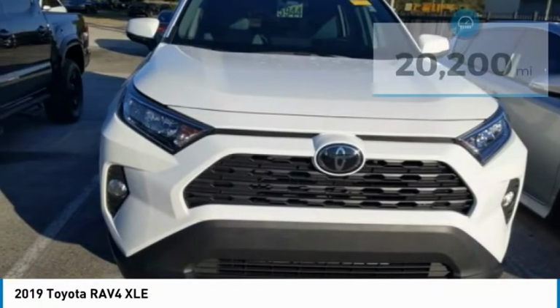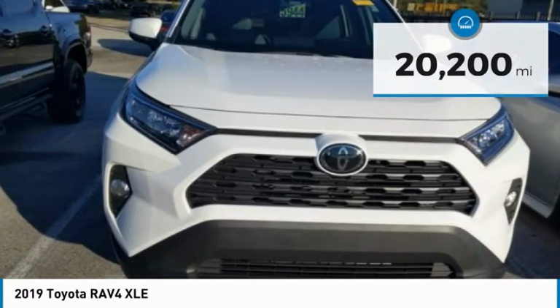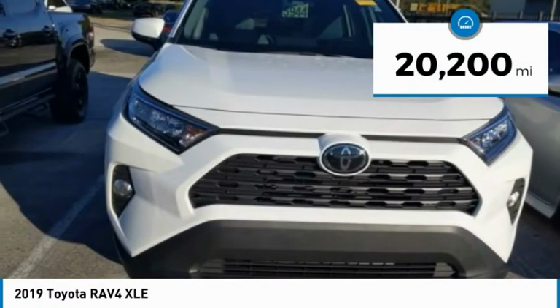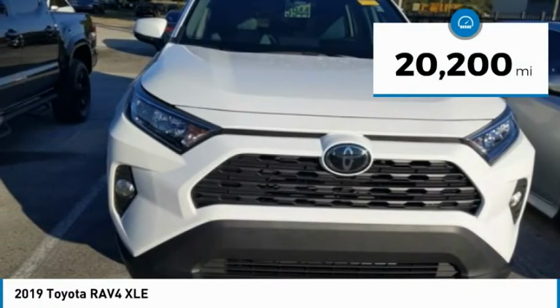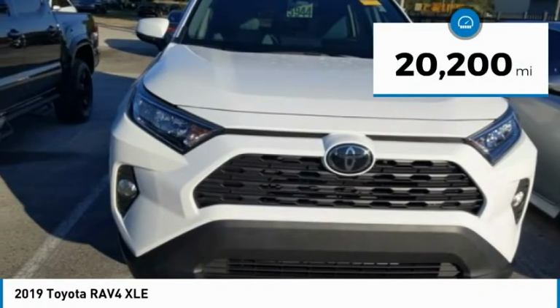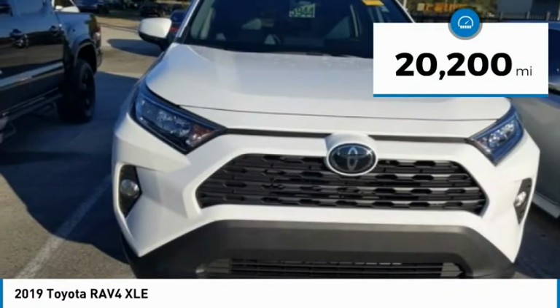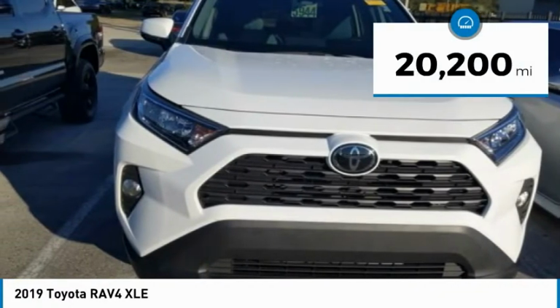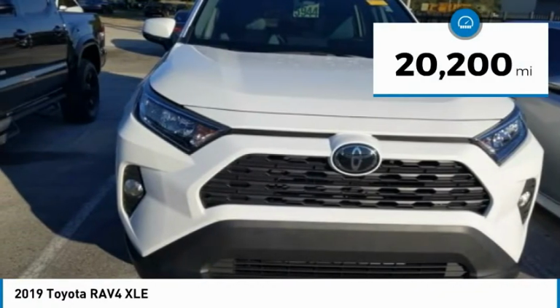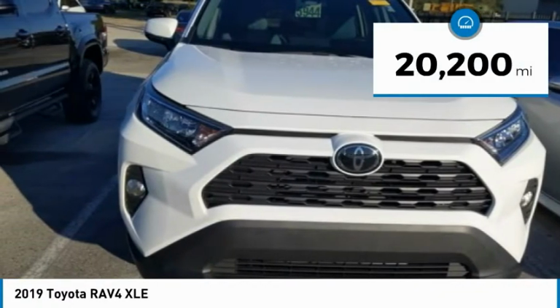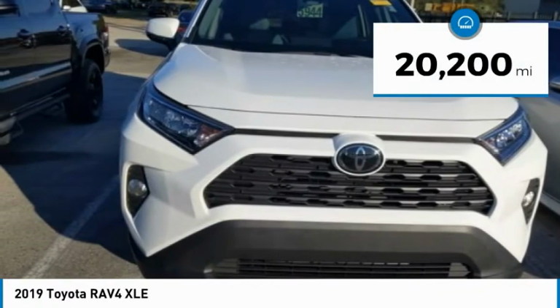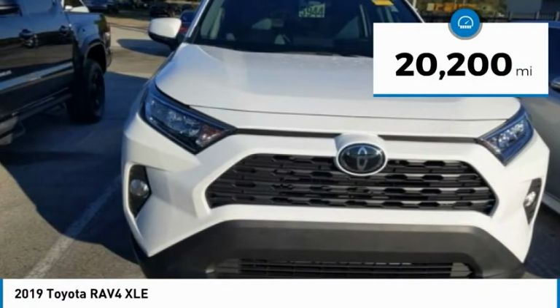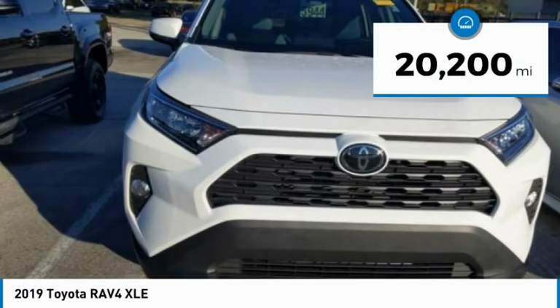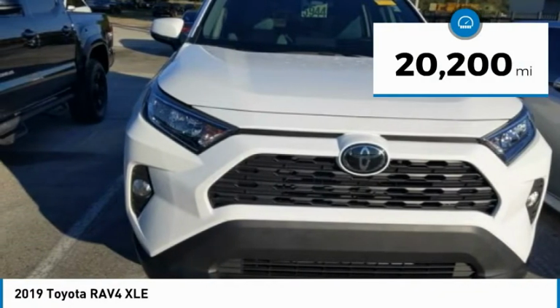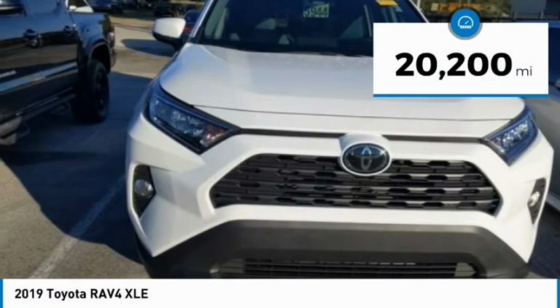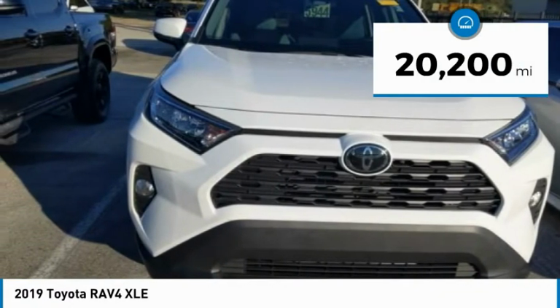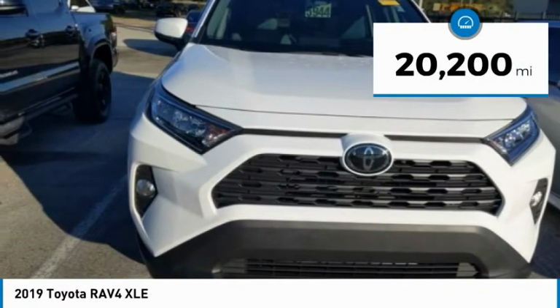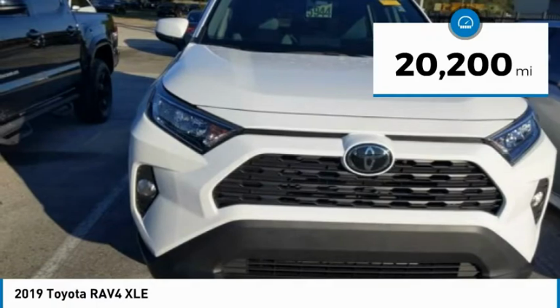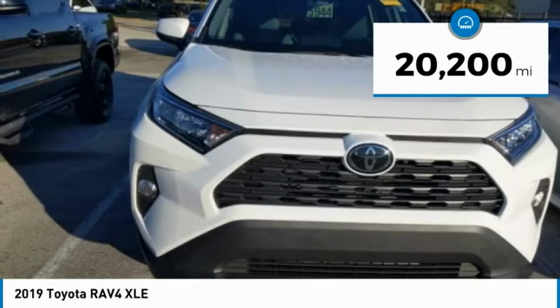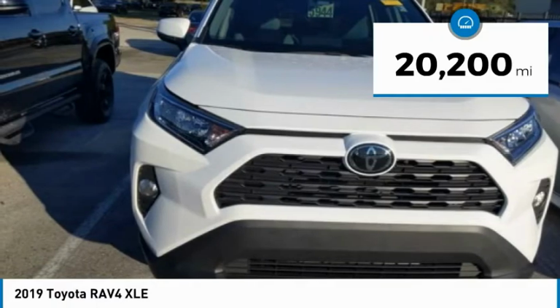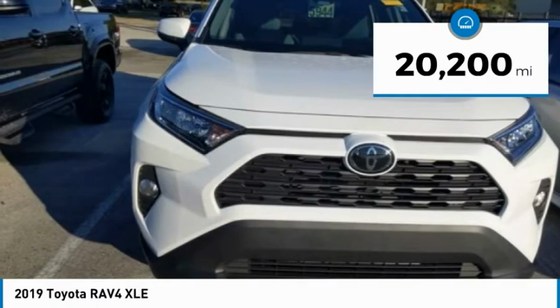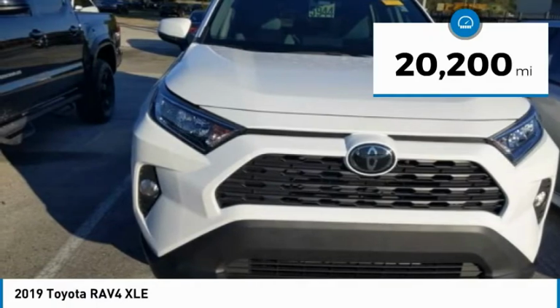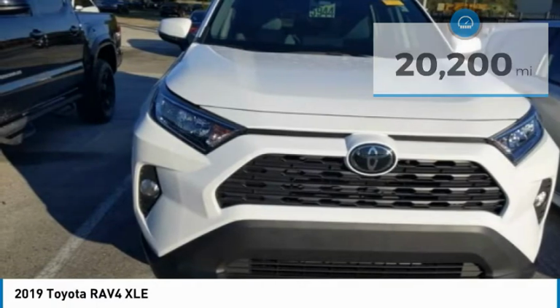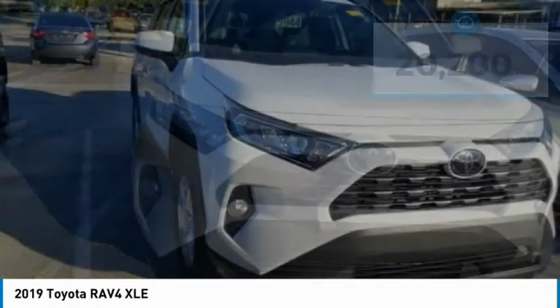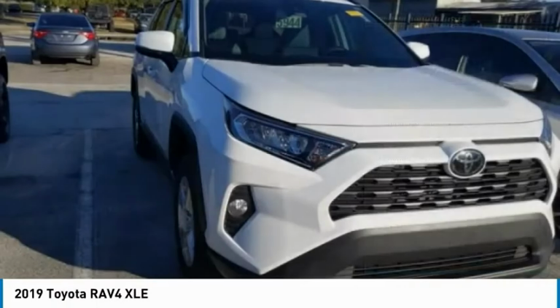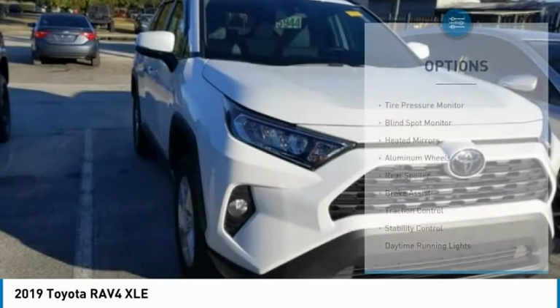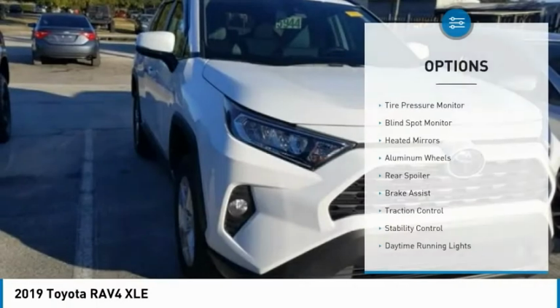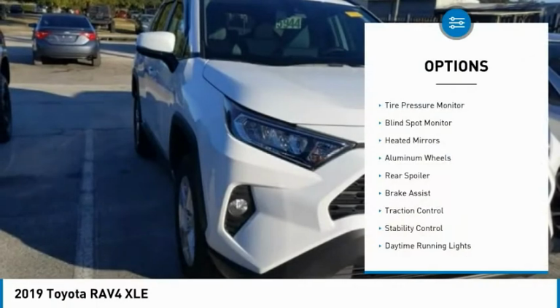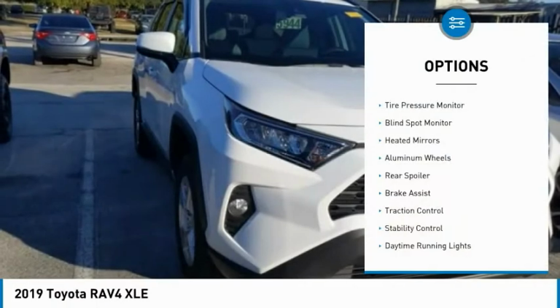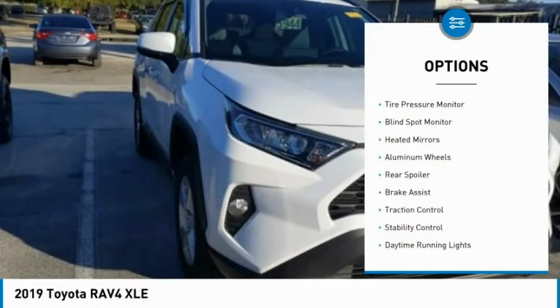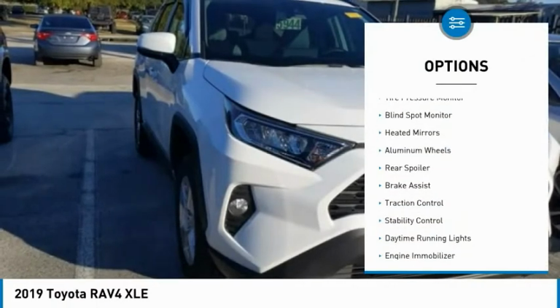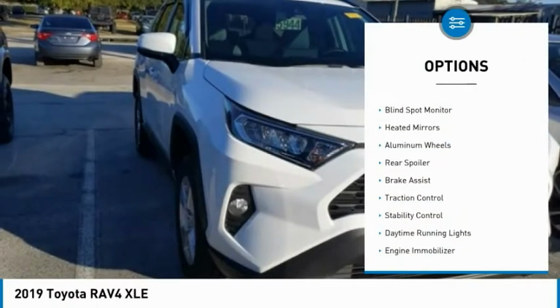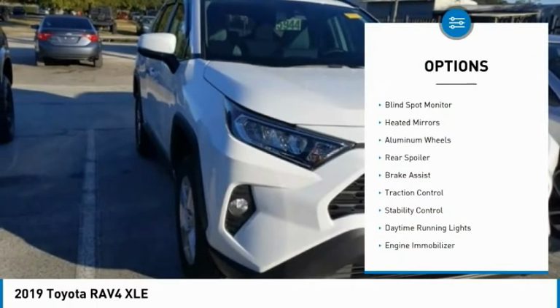This vehicle has less than 25,000 miles. Here are some of this vehicle's great options: tire pressure monitor,